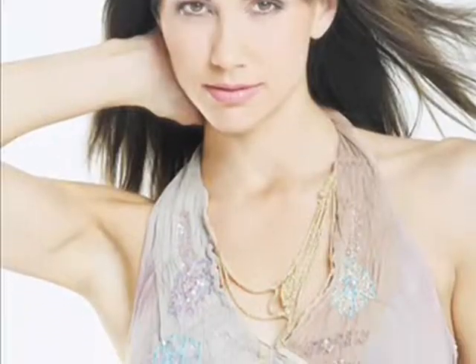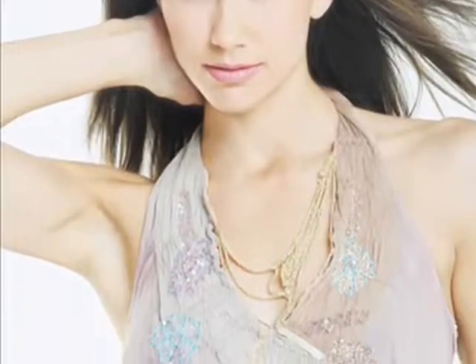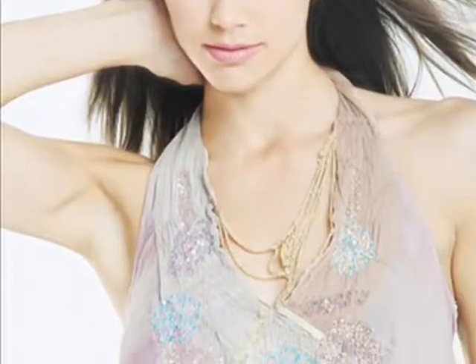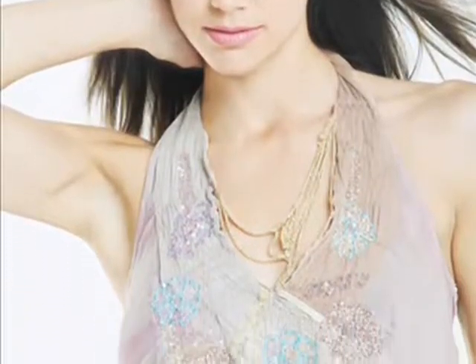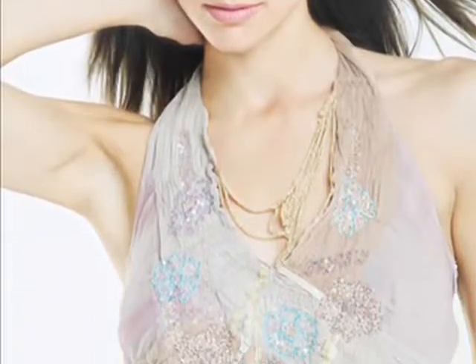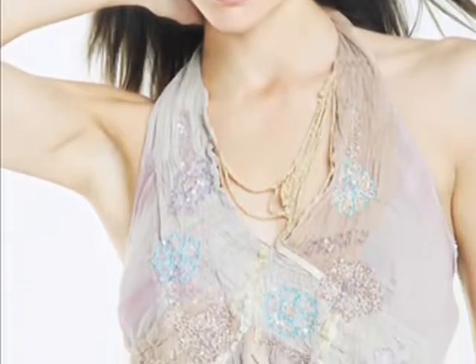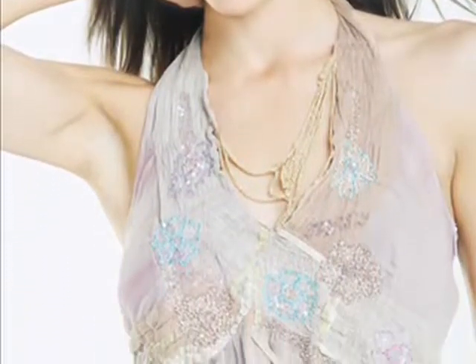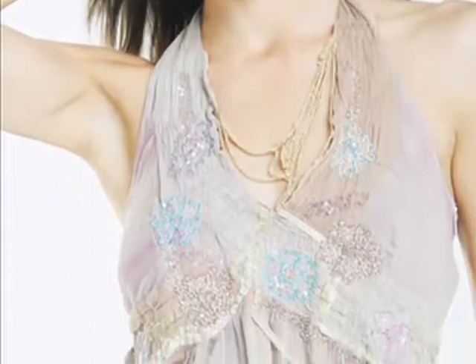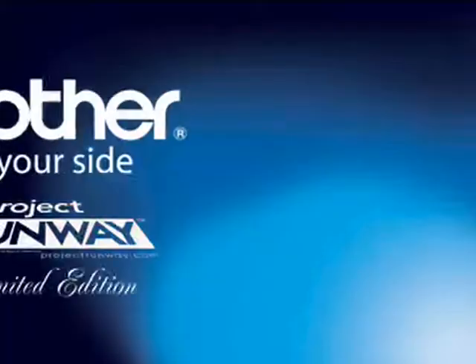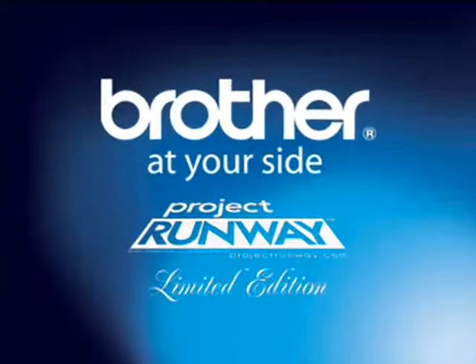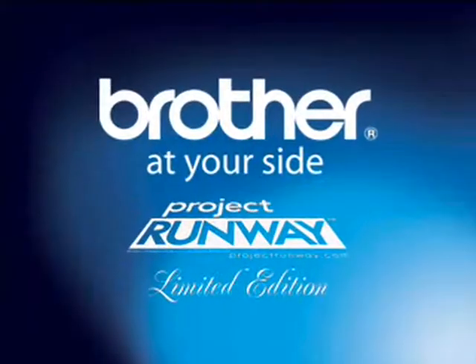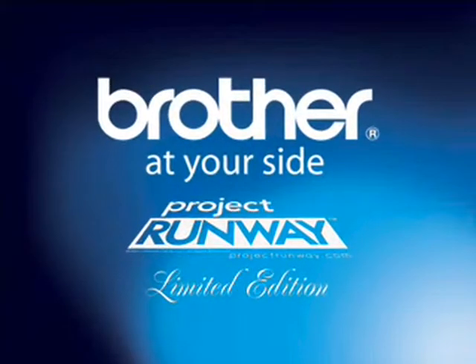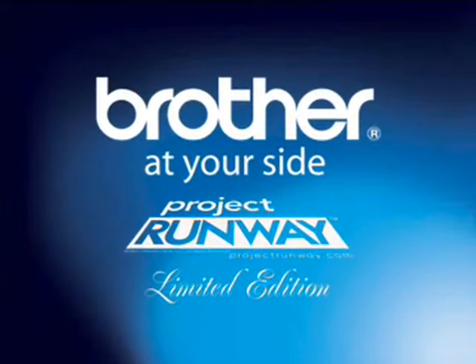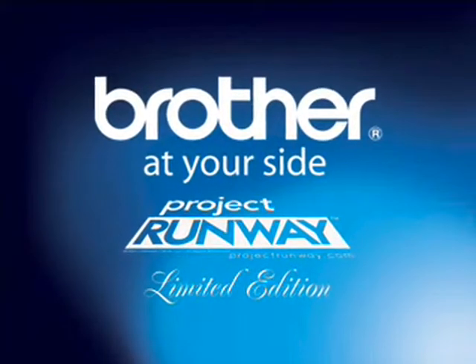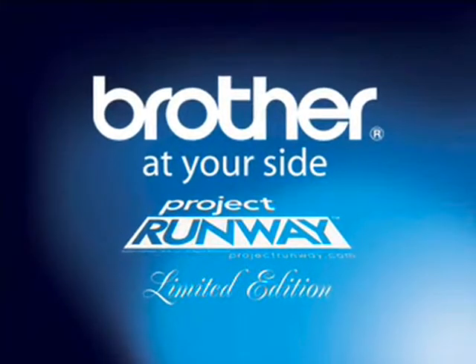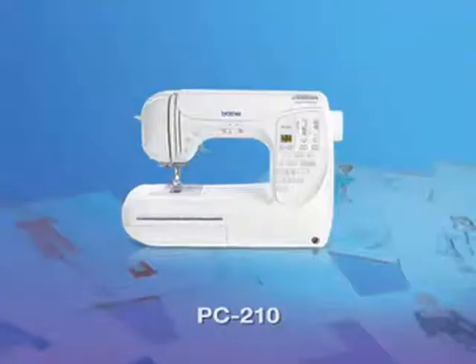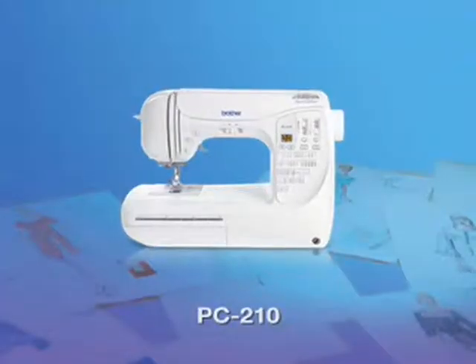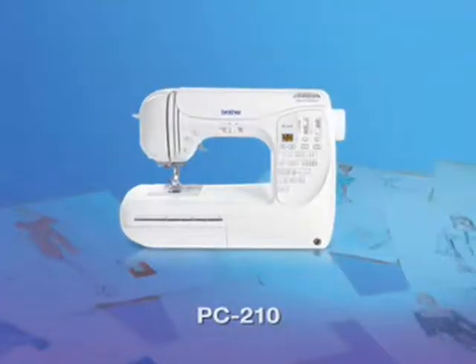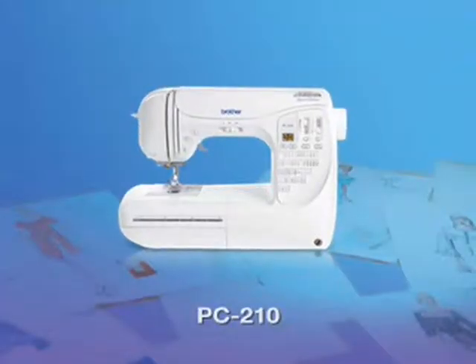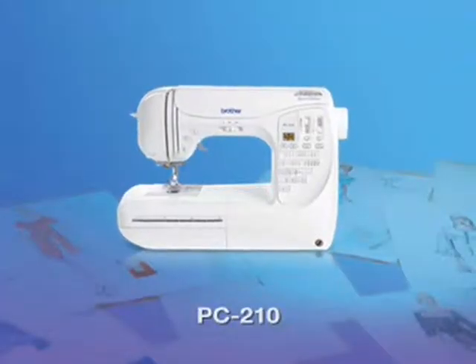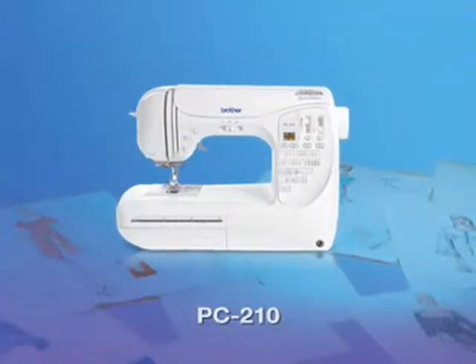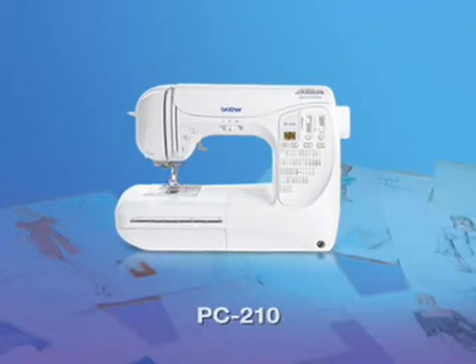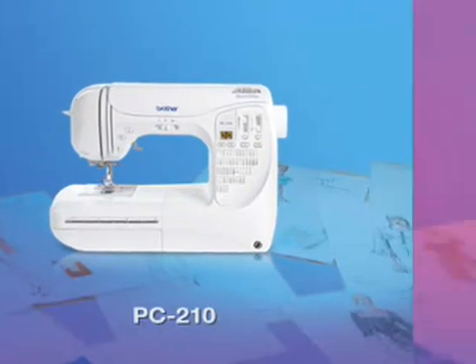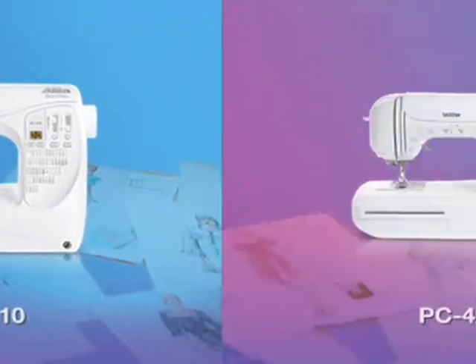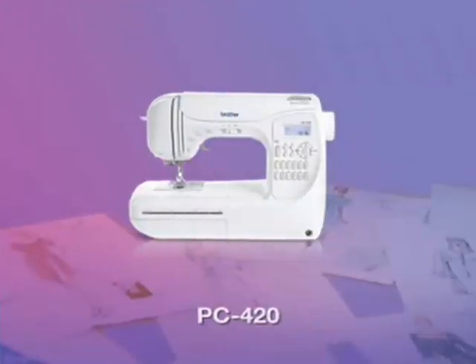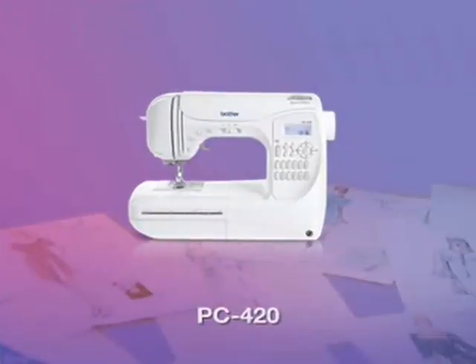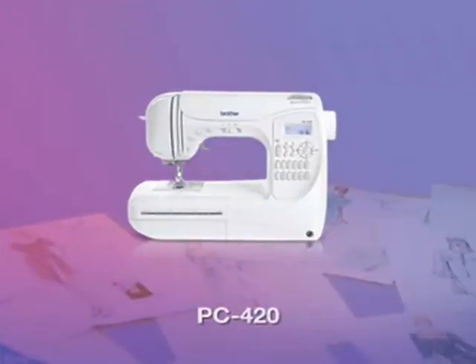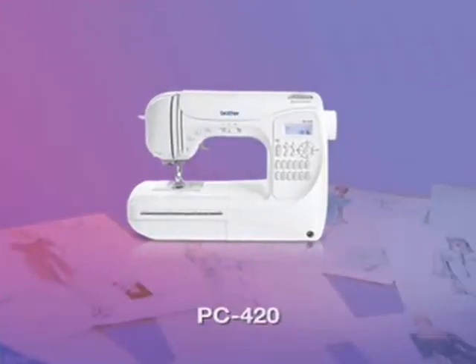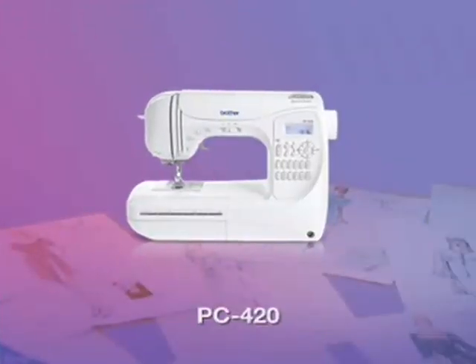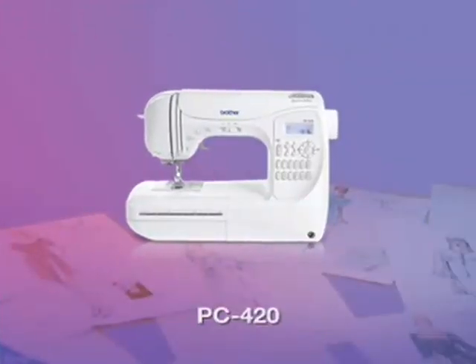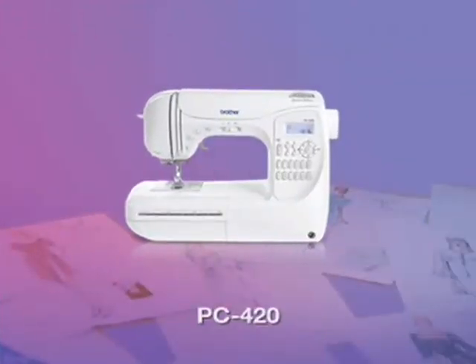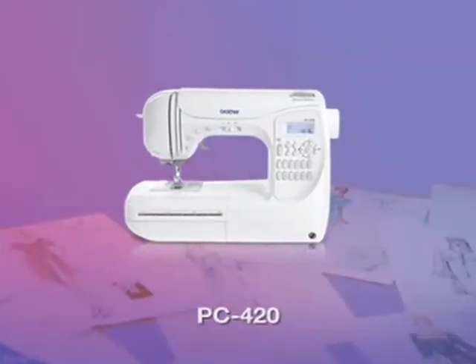So inspire the fashion designer in you with the Brother Project Runway Limited Edition PC 210 and PC 420.